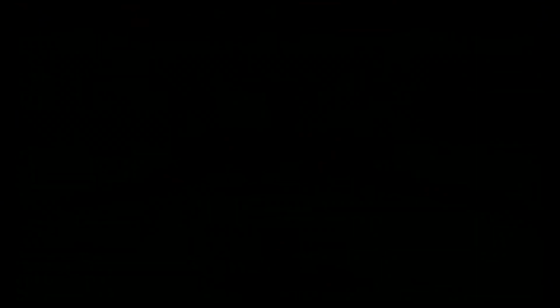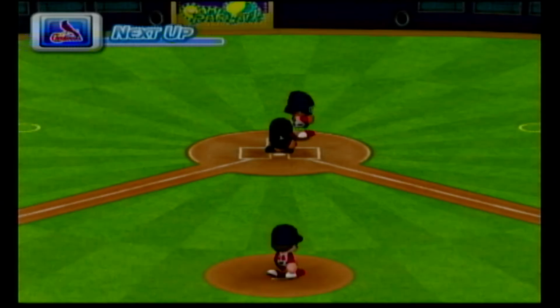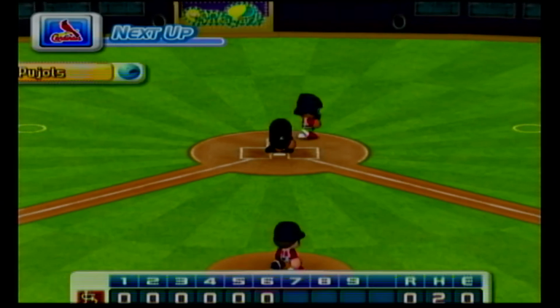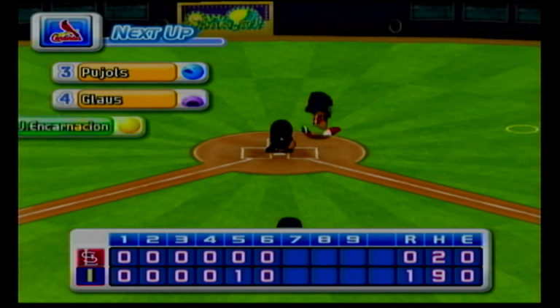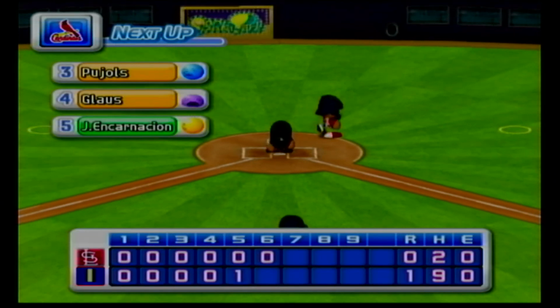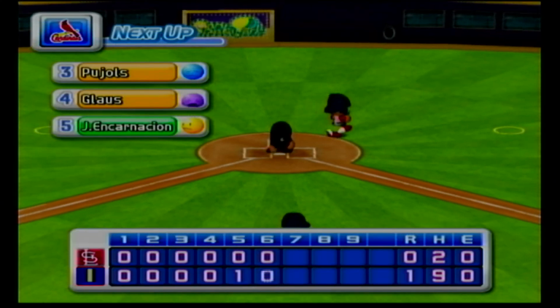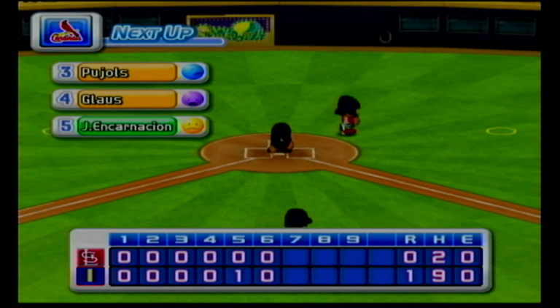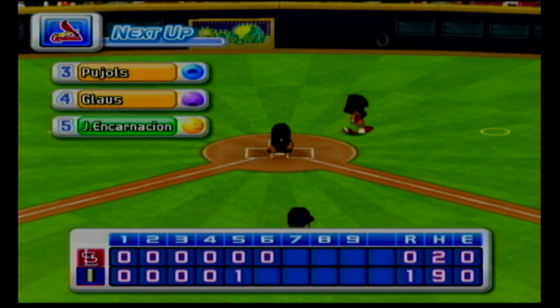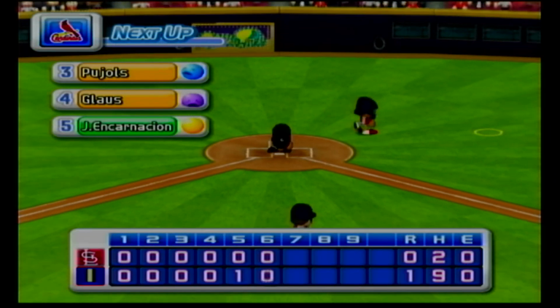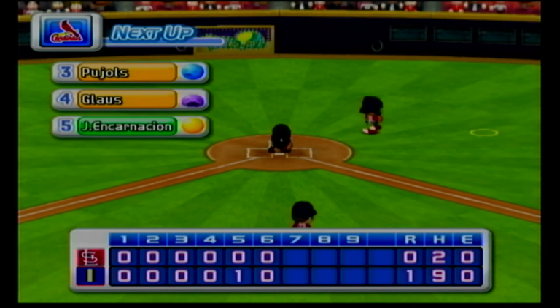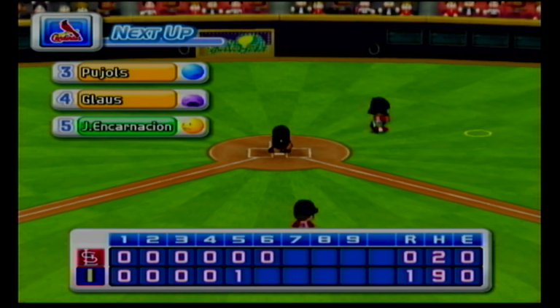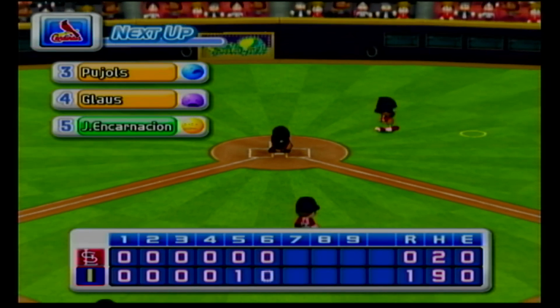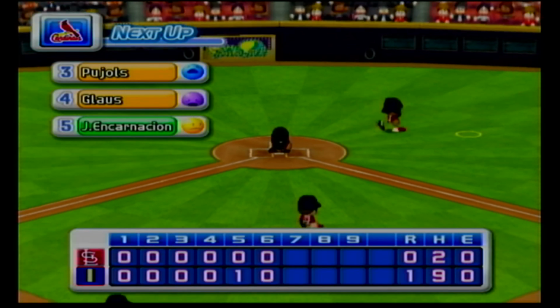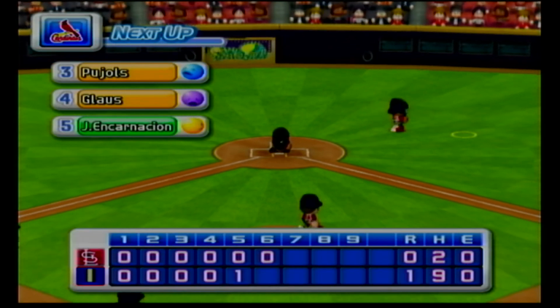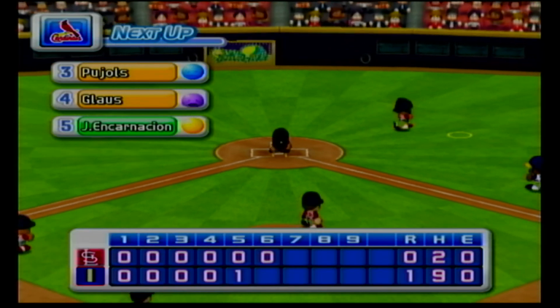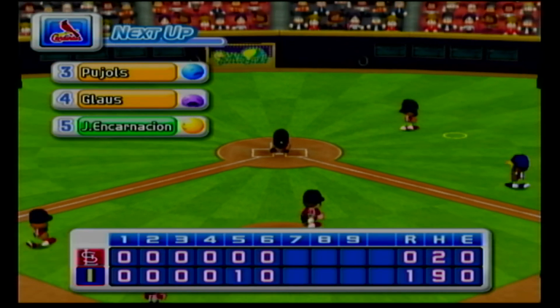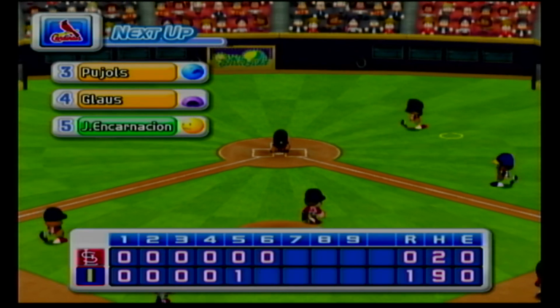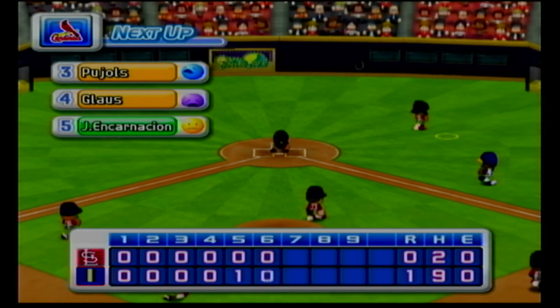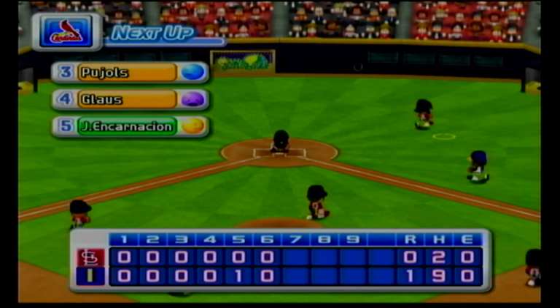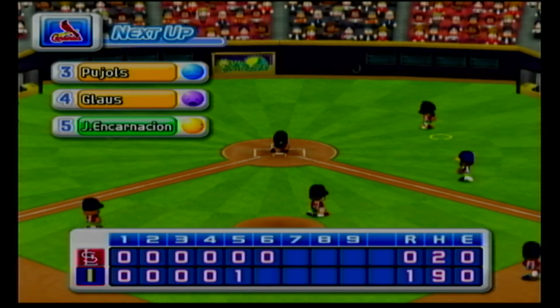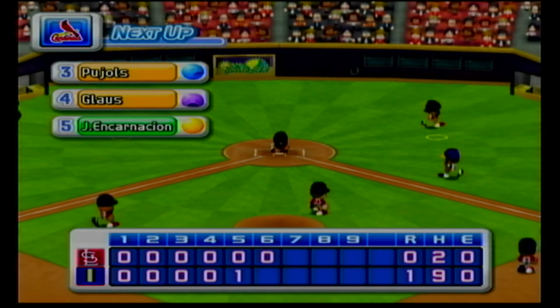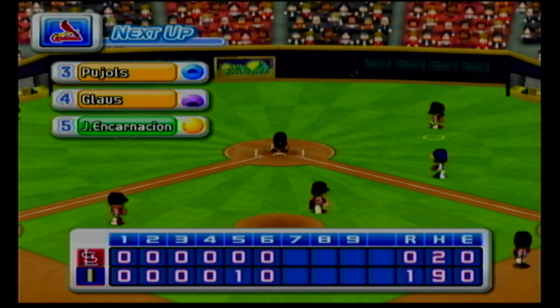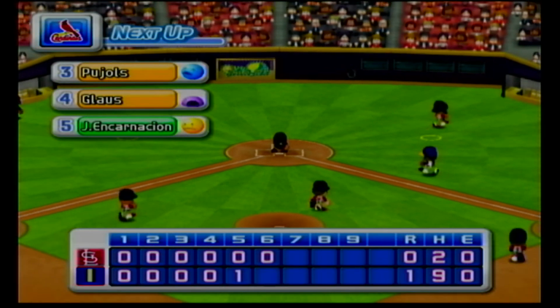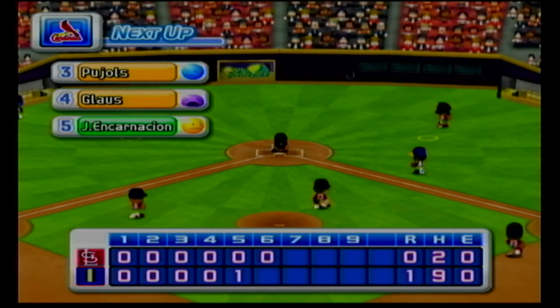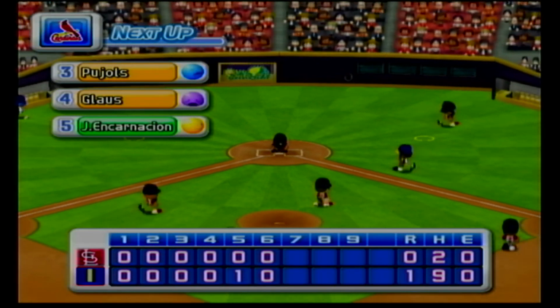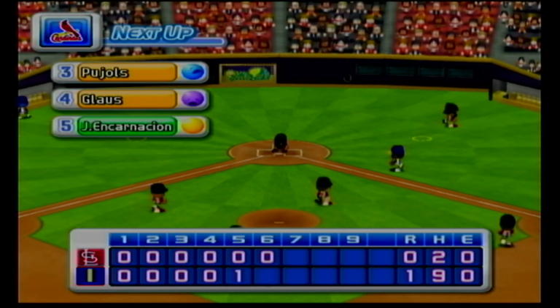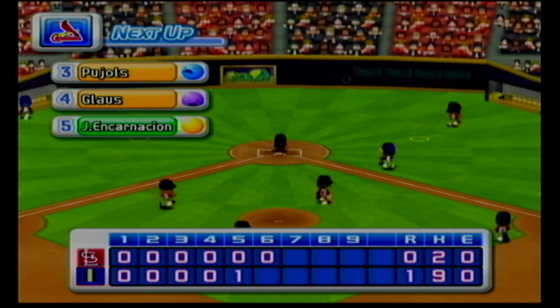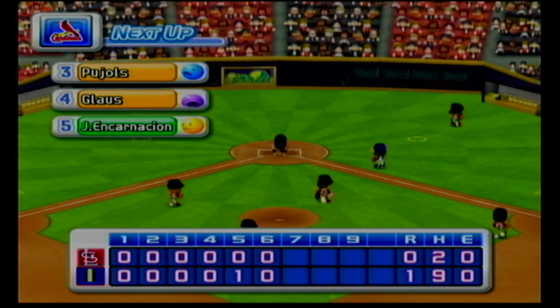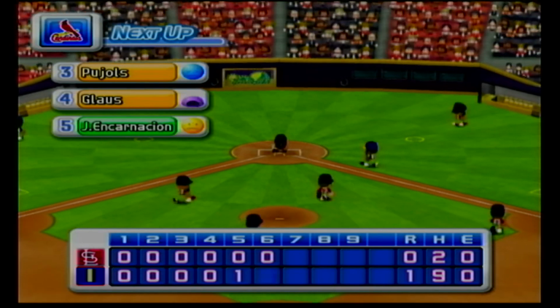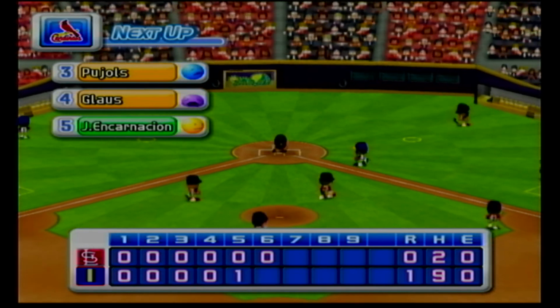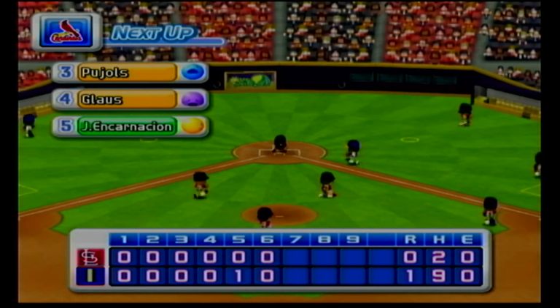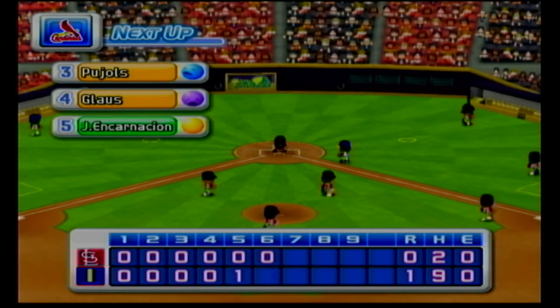No runs, no hits, no errors. Indianapolis one, the Cardinals zero.